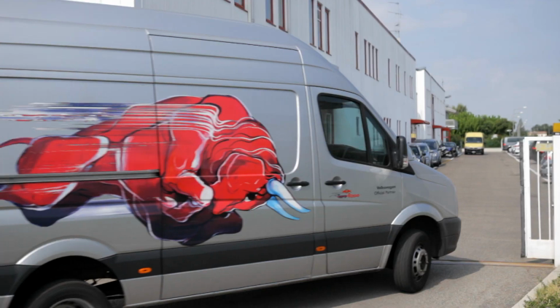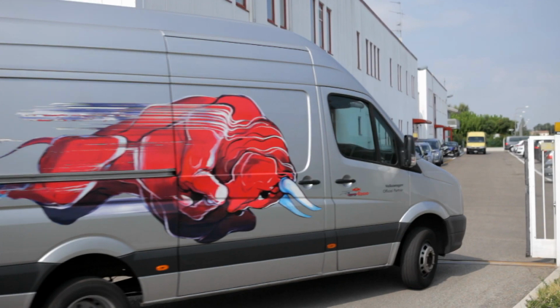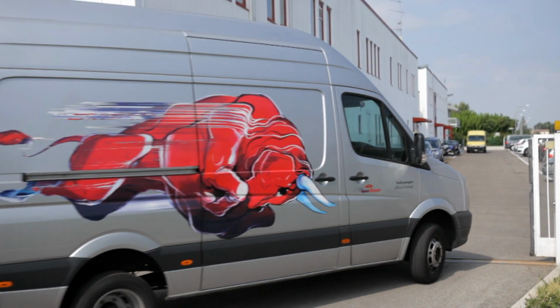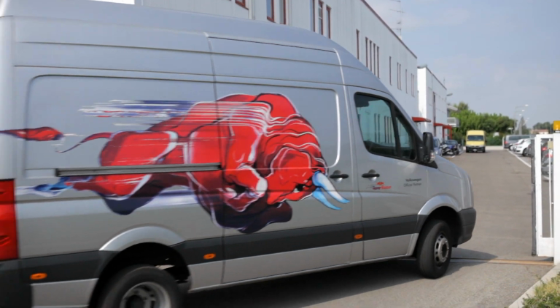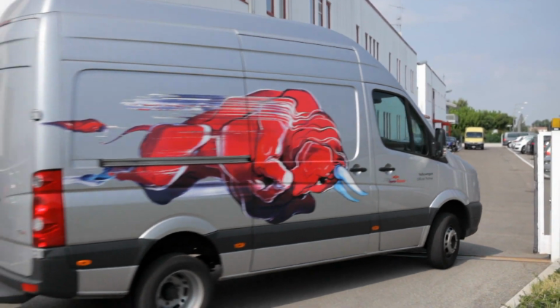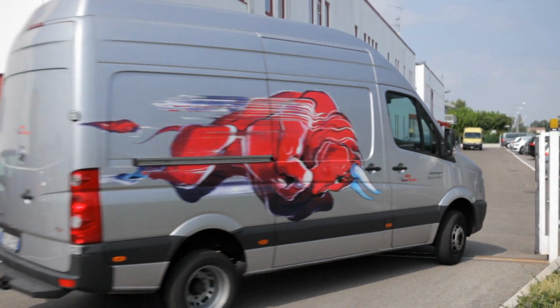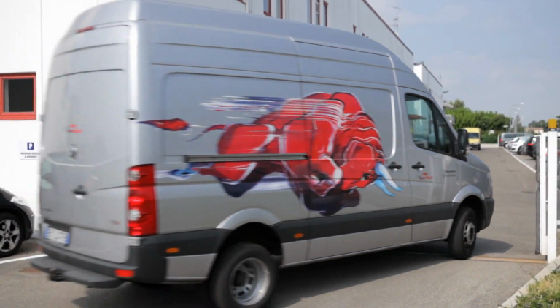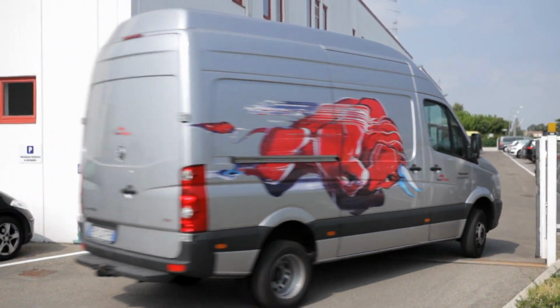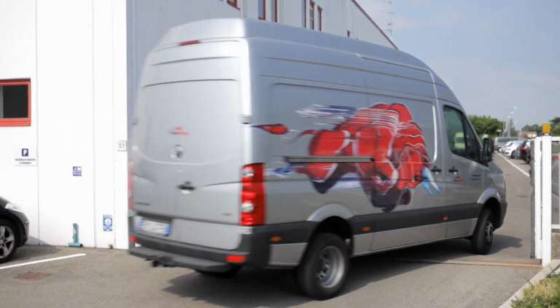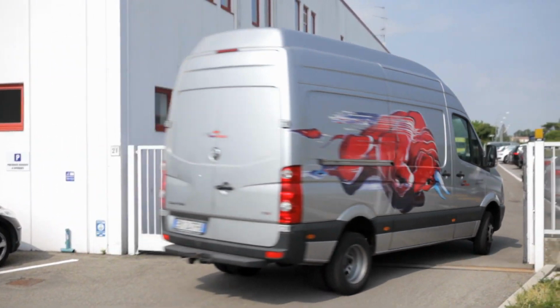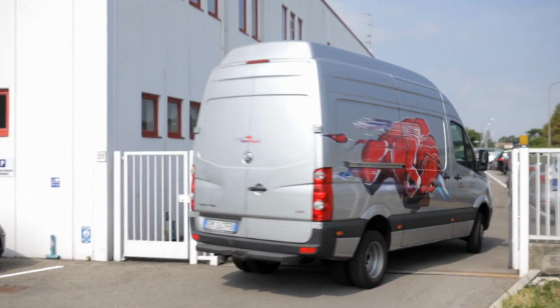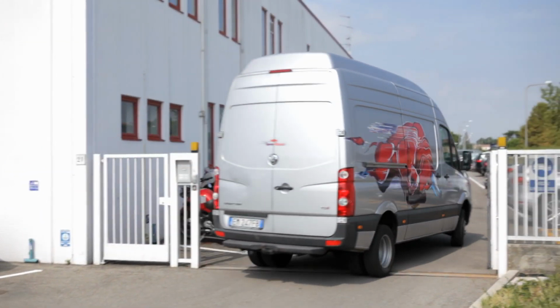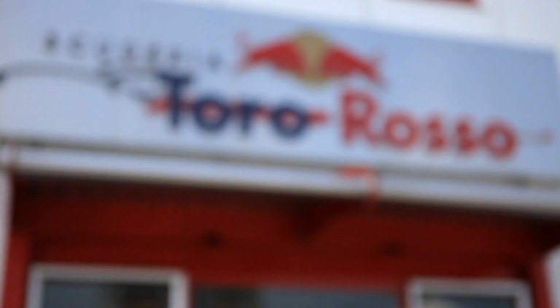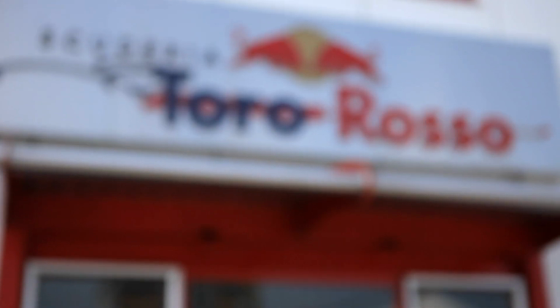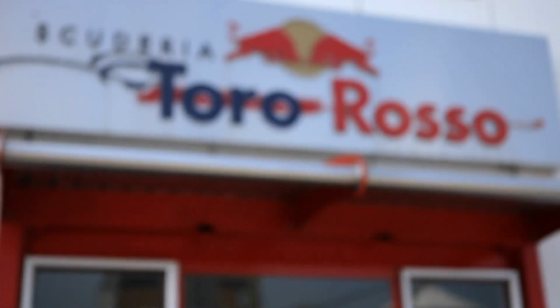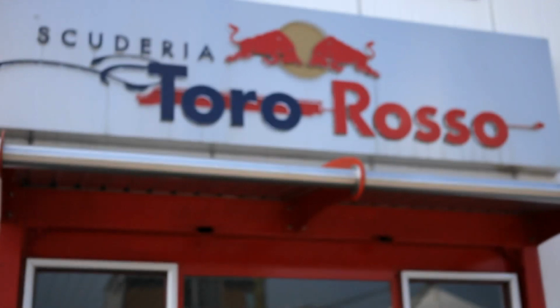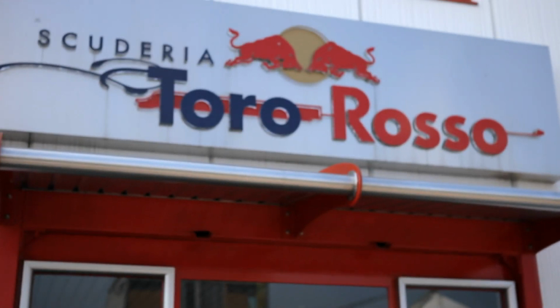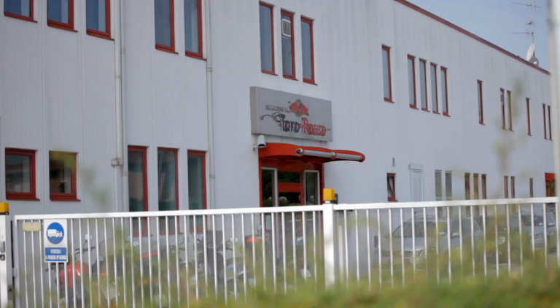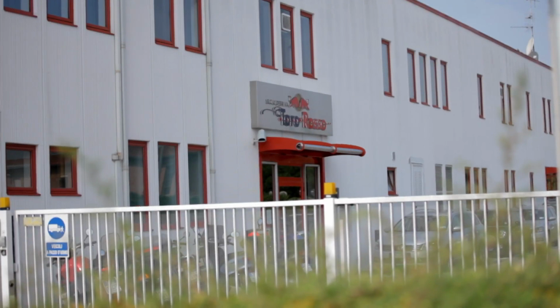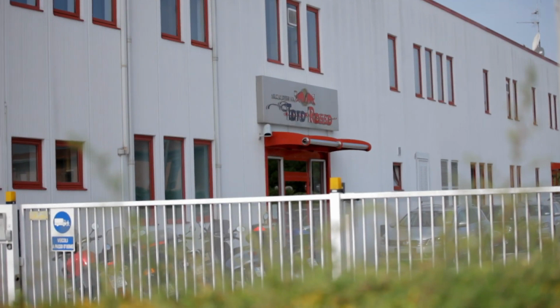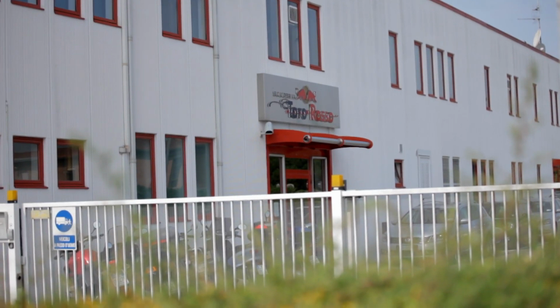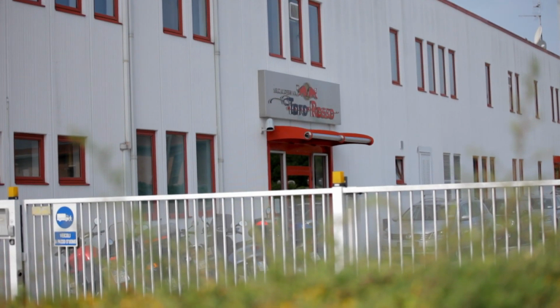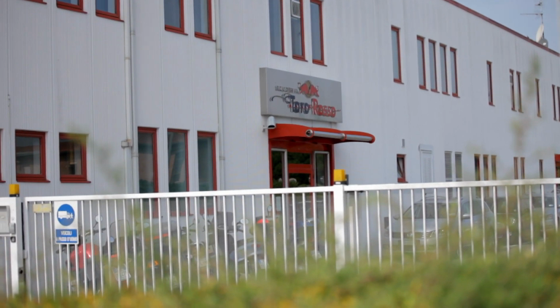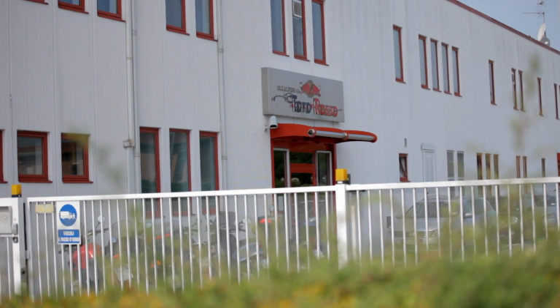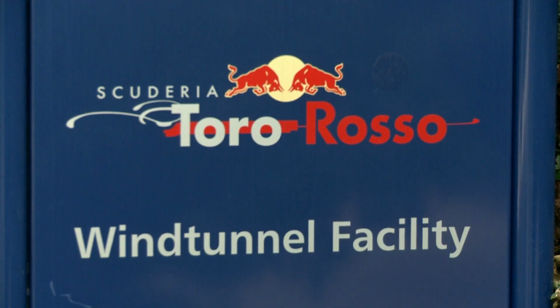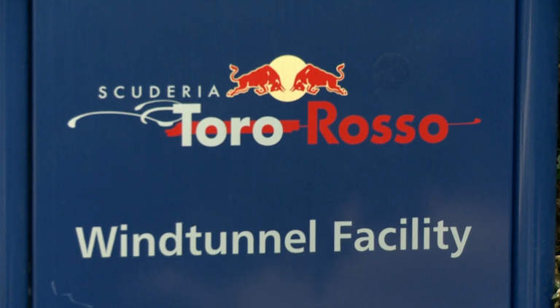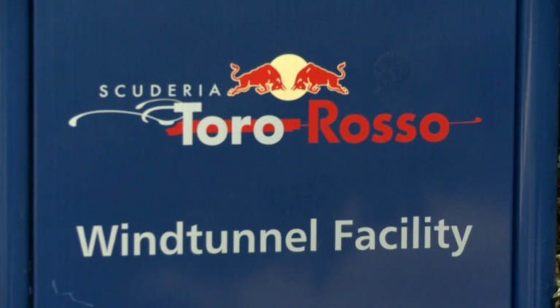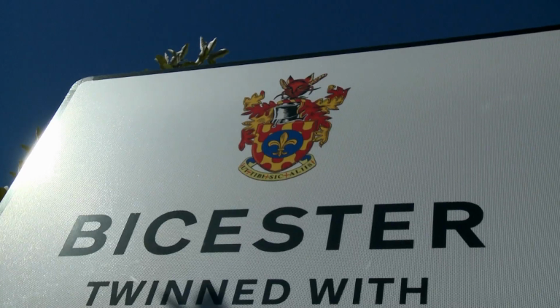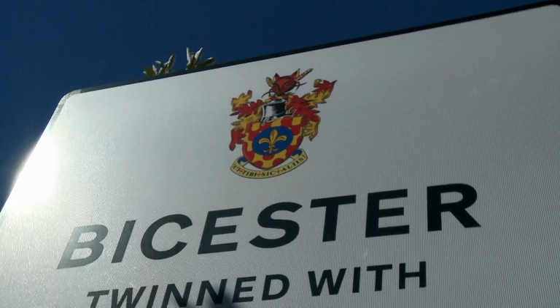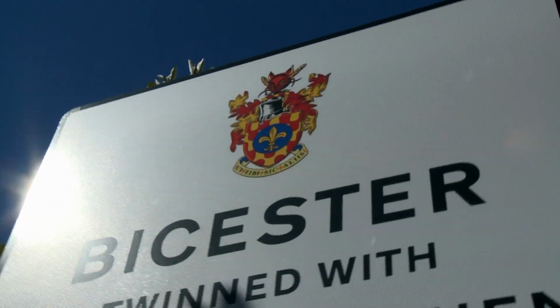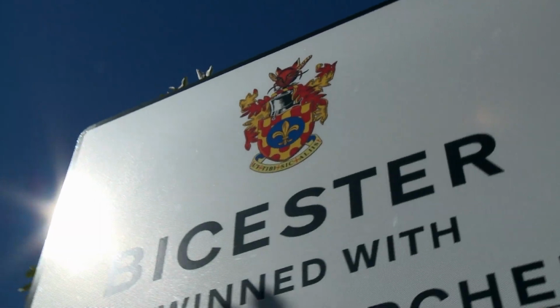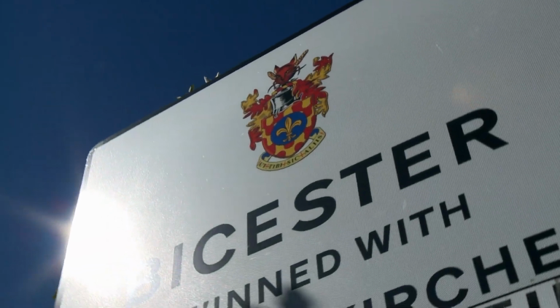Welcome to a whistle-stop tour of the Scuderia Toro Rosso factory in Faenza, Italy and its wind tunnel in Bicester, England.